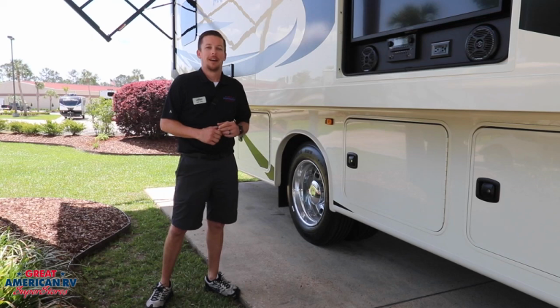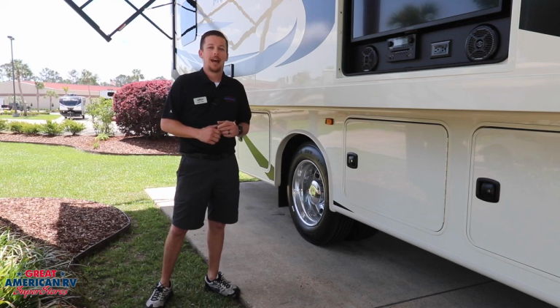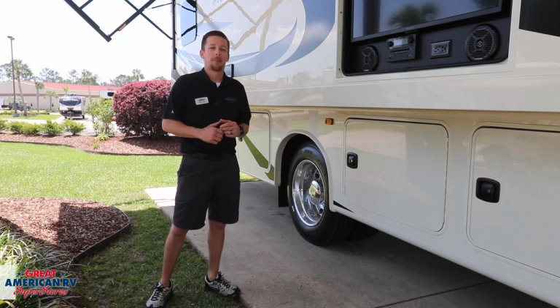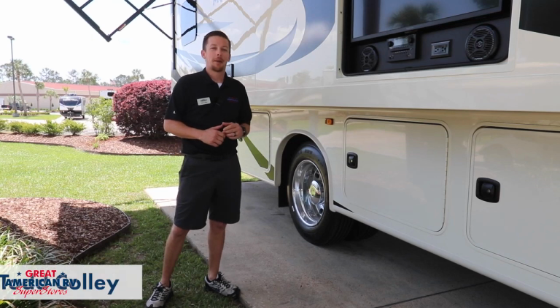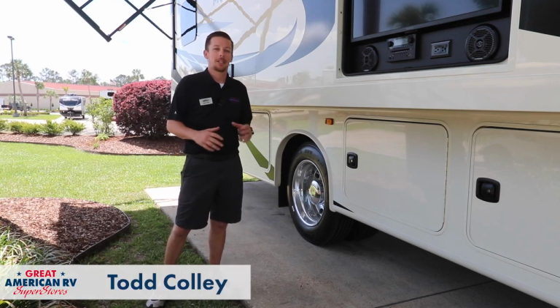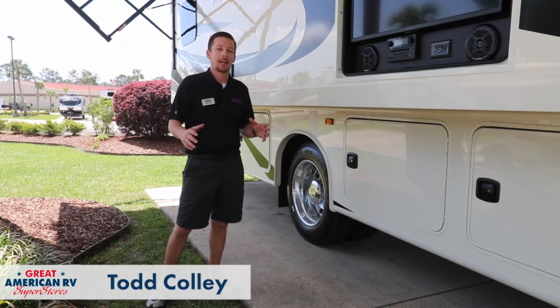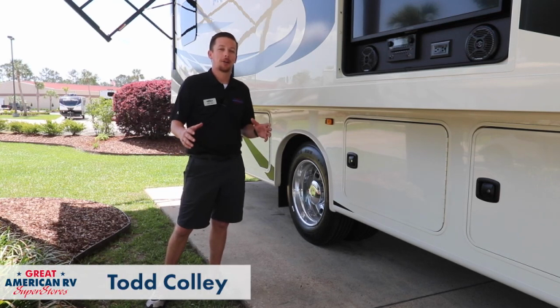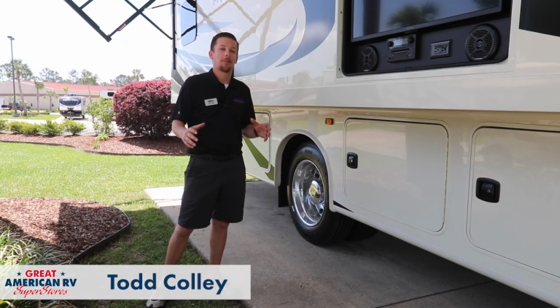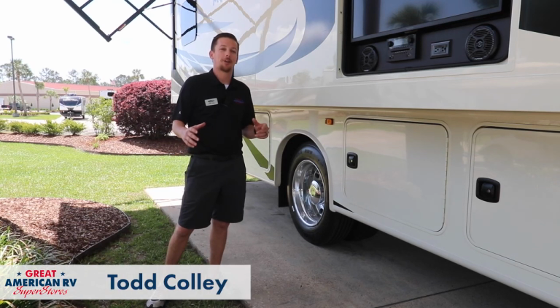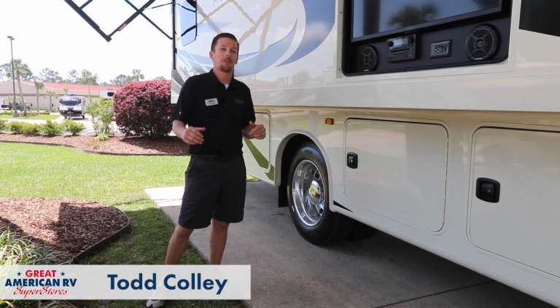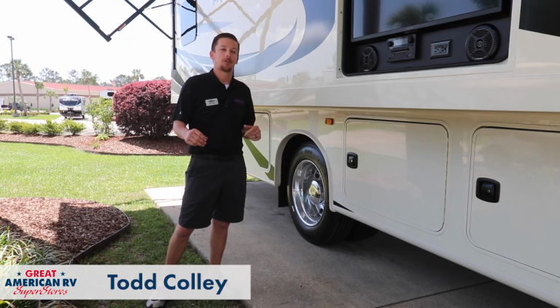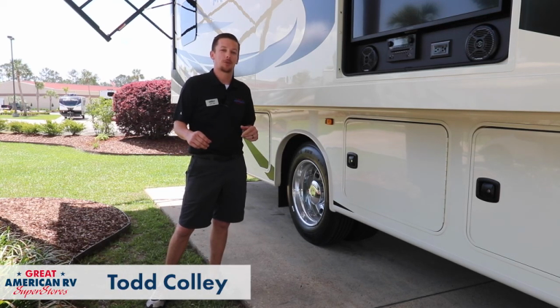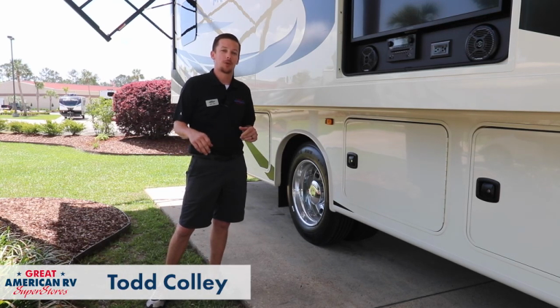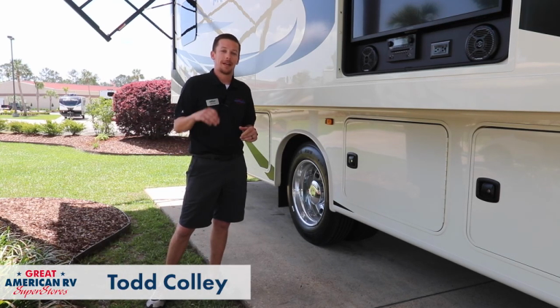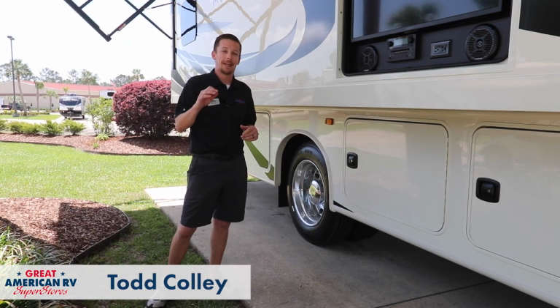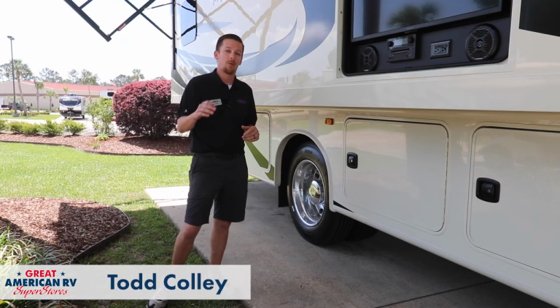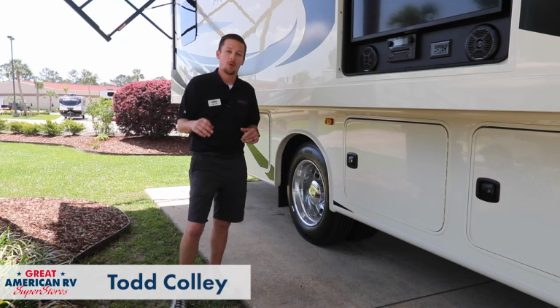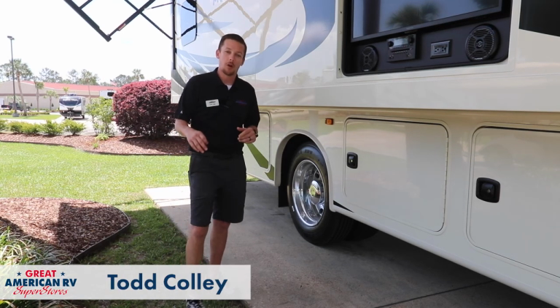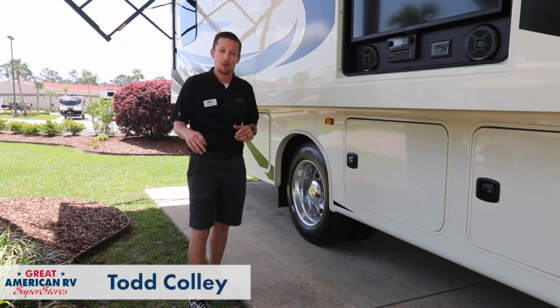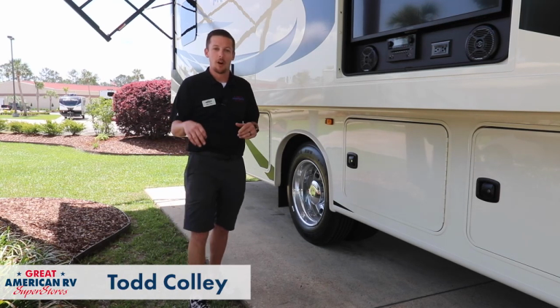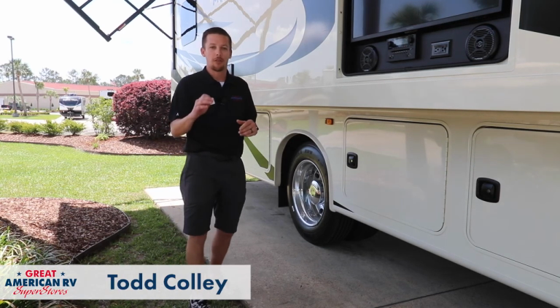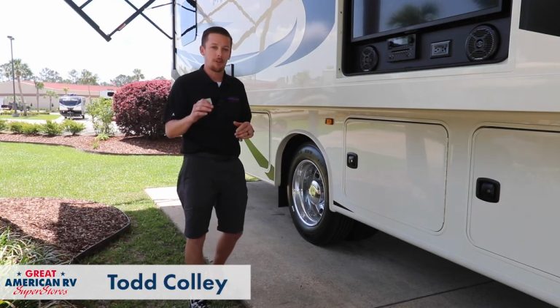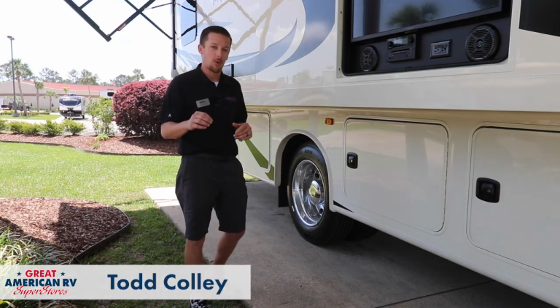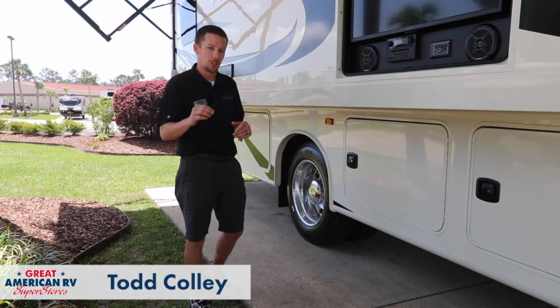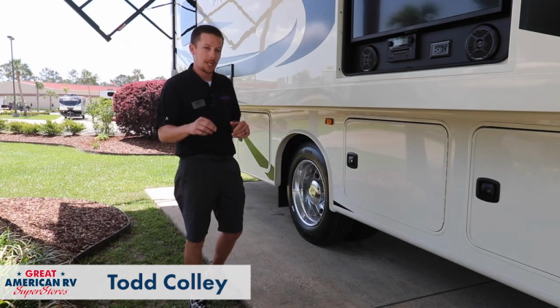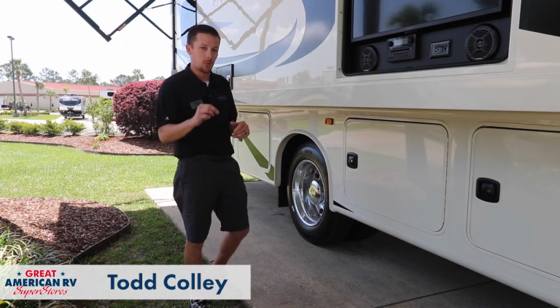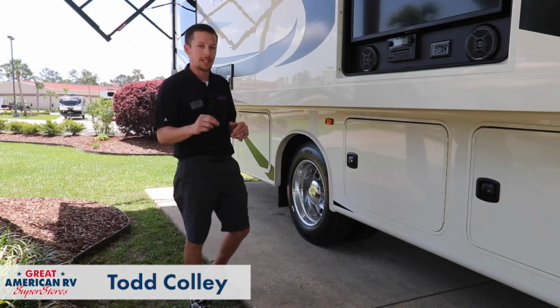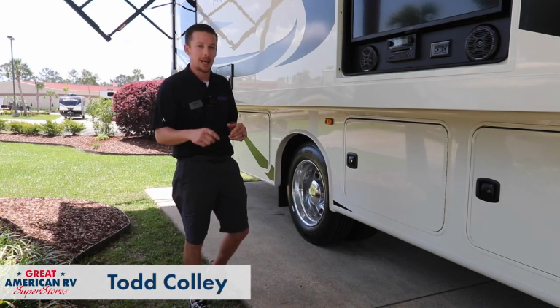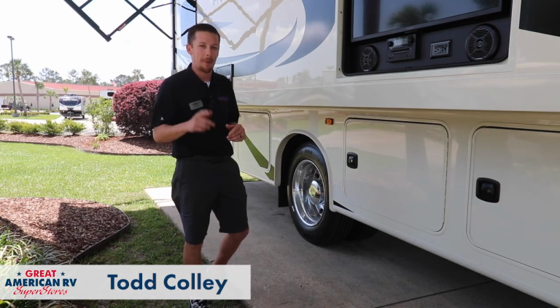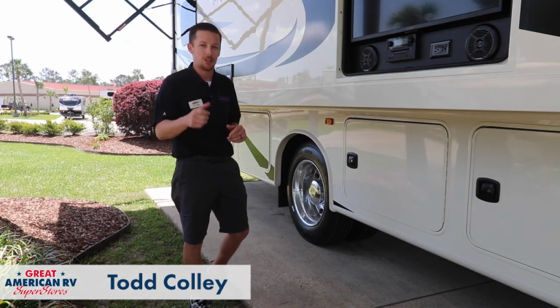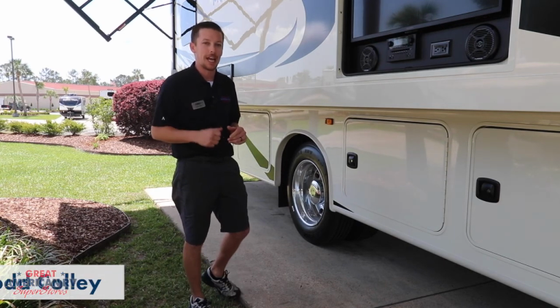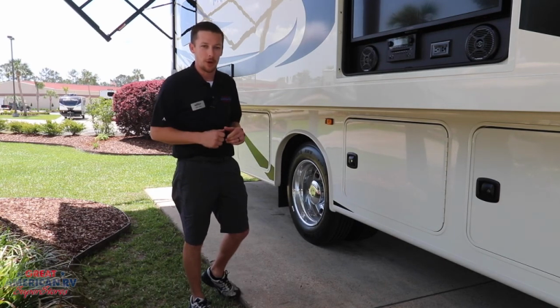Hey Happy Campers, Todd here at Great American RV Superstores. Today we want to walk through our 34G preset by Jayco.